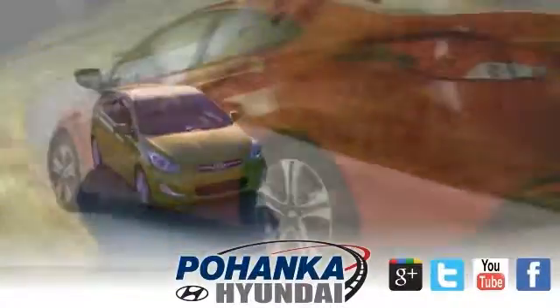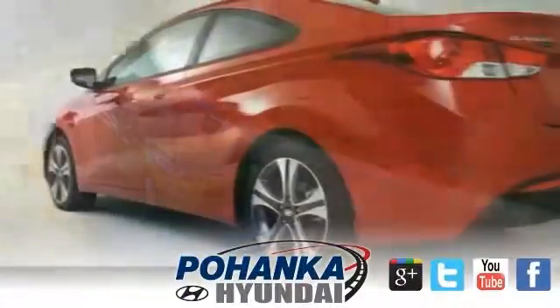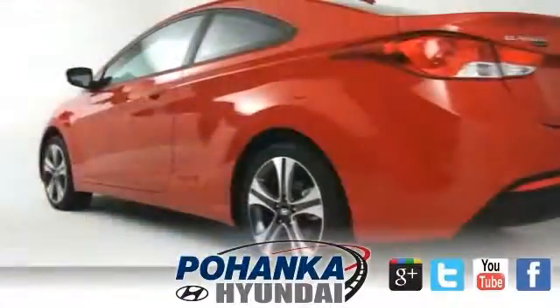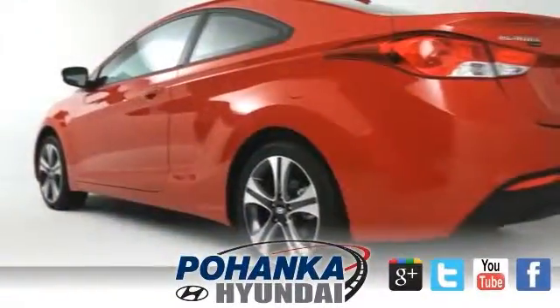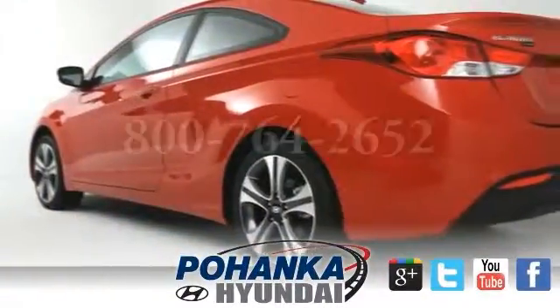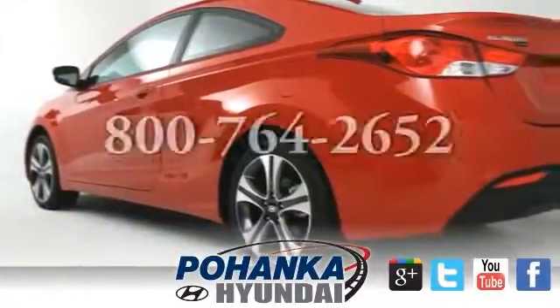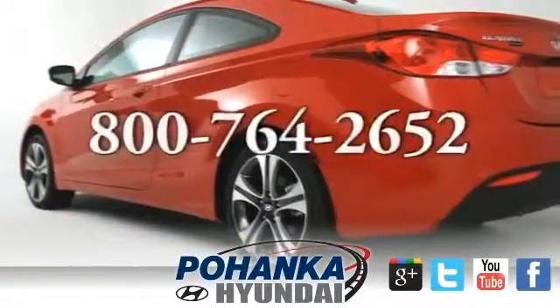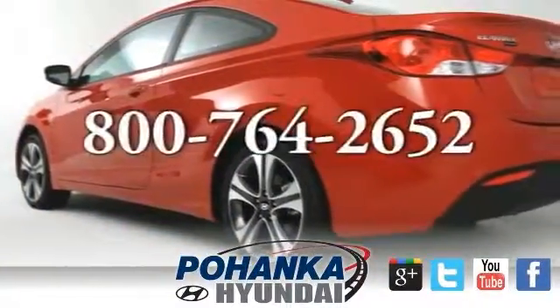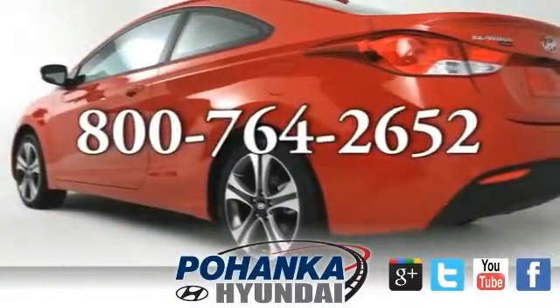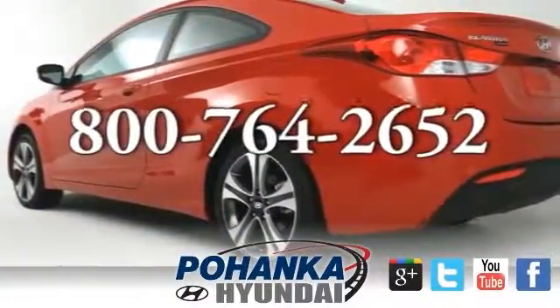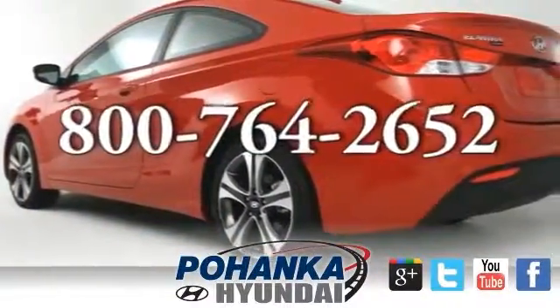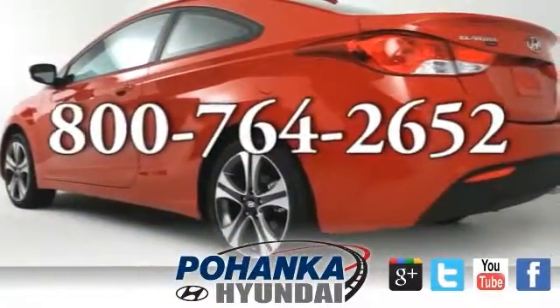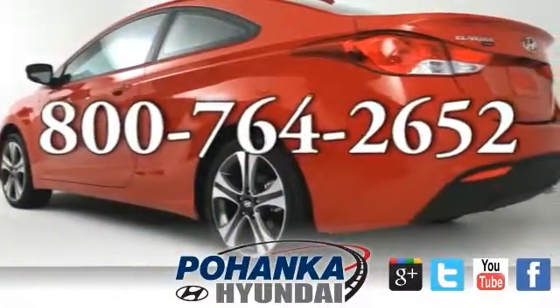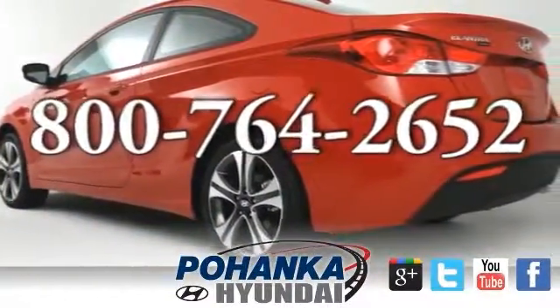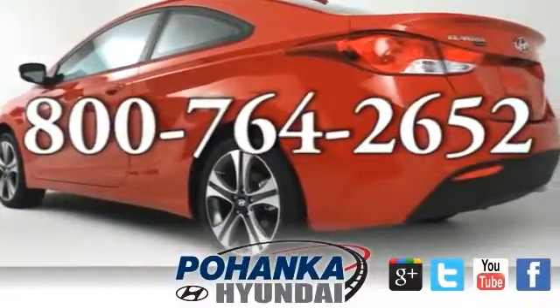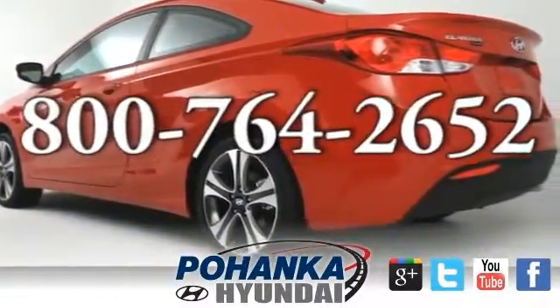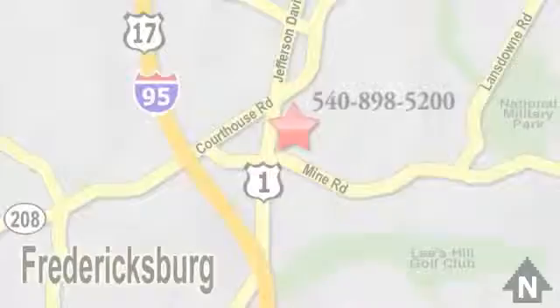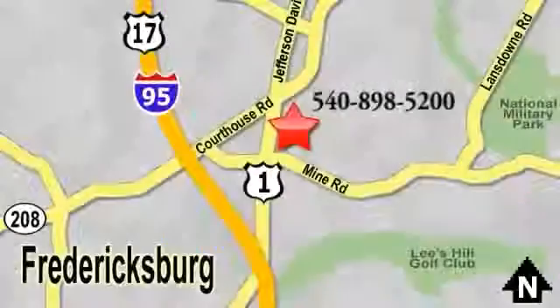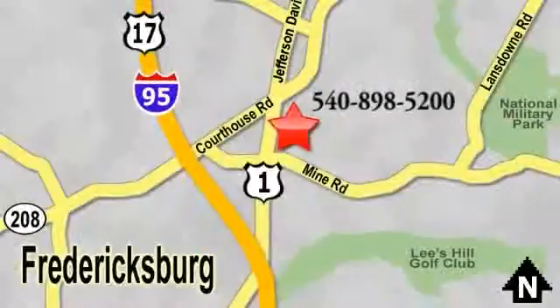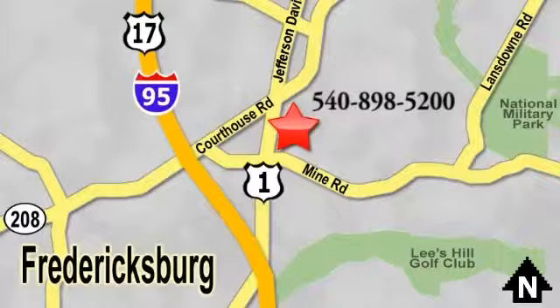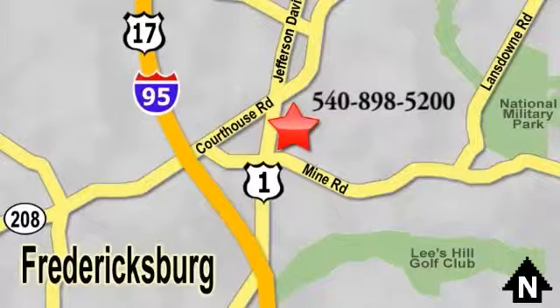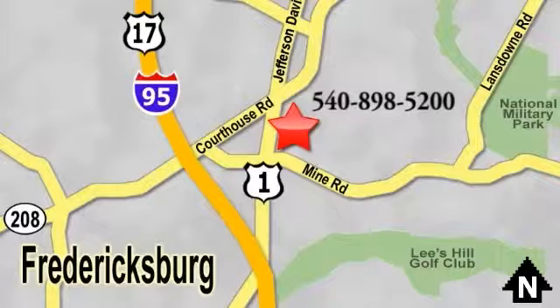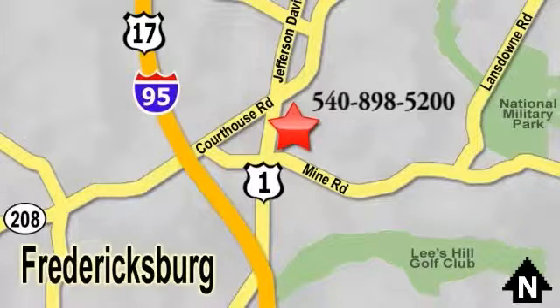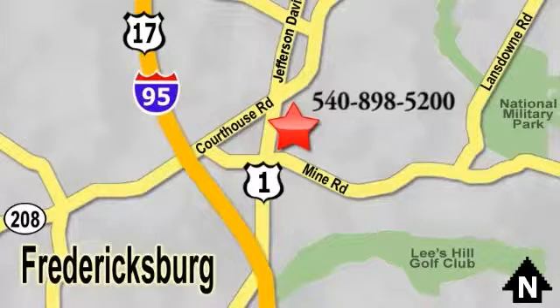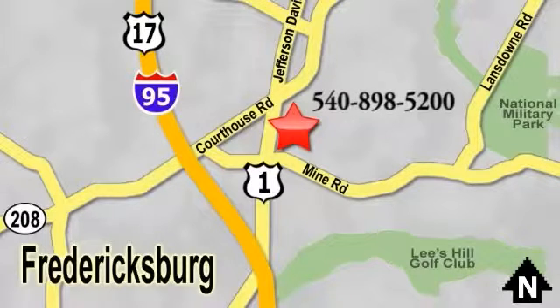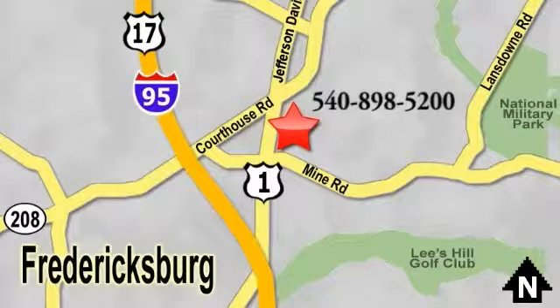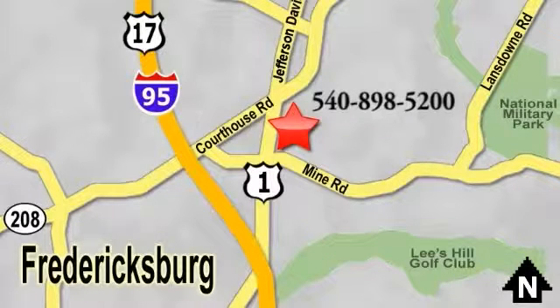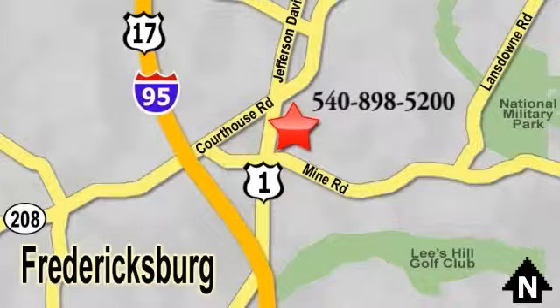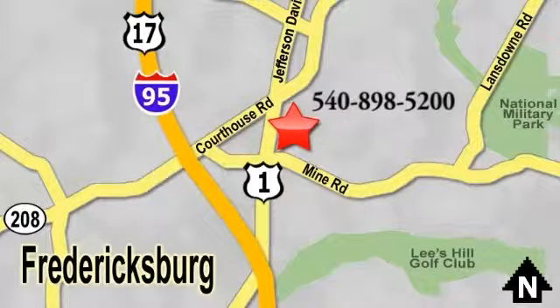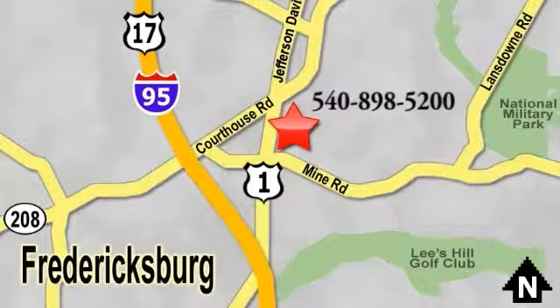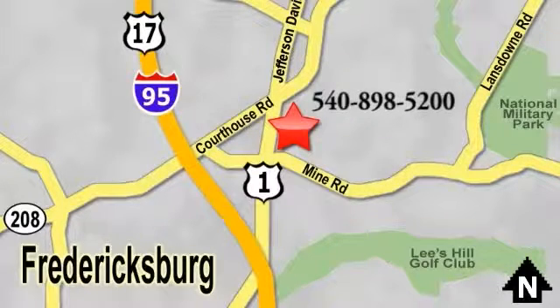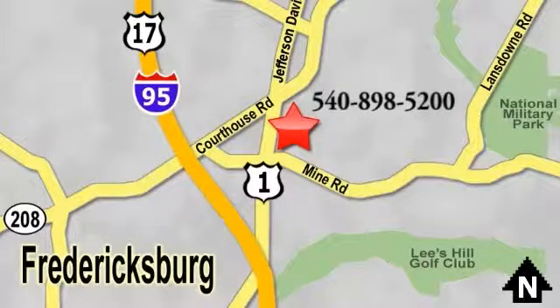Call us now for more information on this vehicle or visit today, located on Route 1 in Fredericksburg, Virginia.